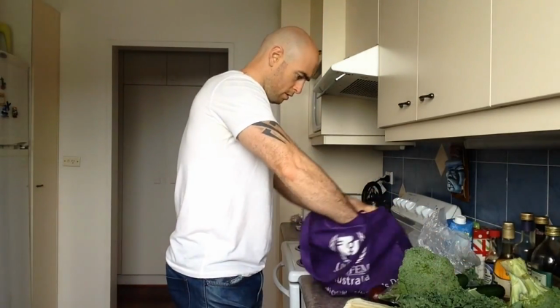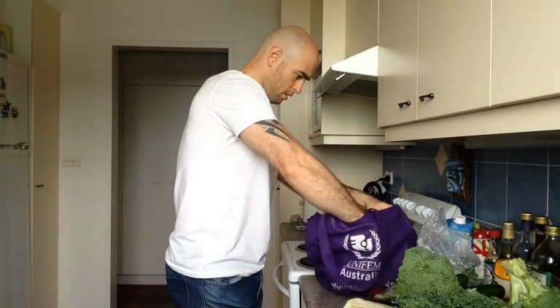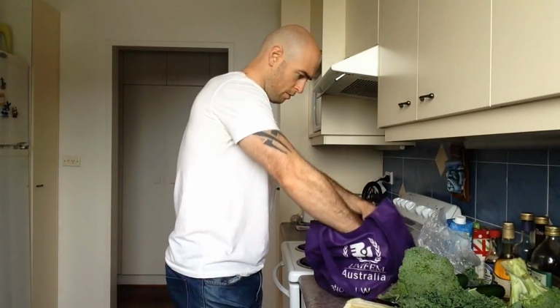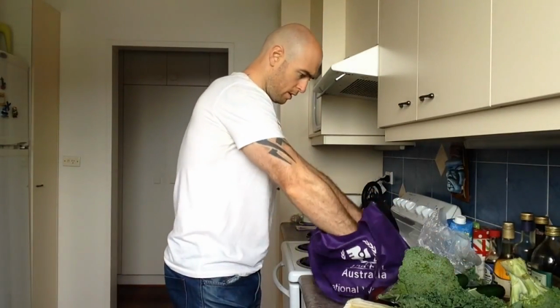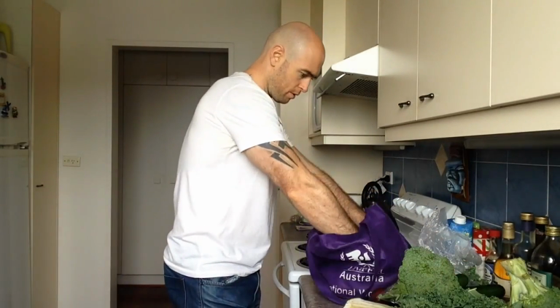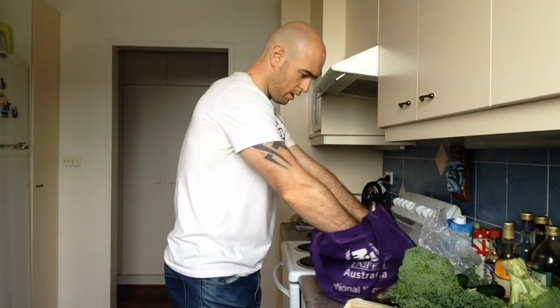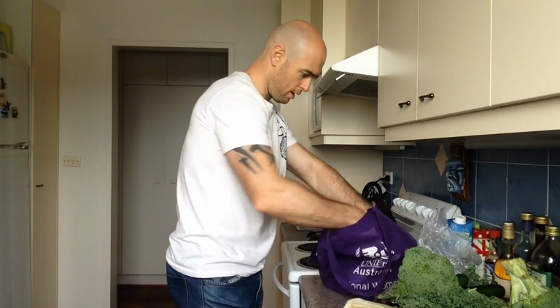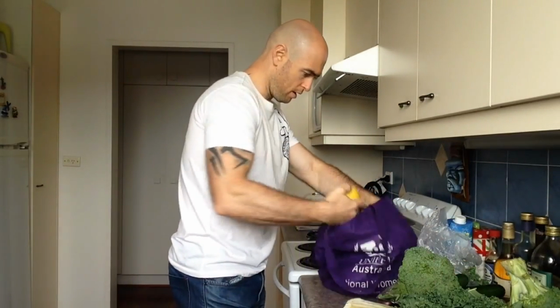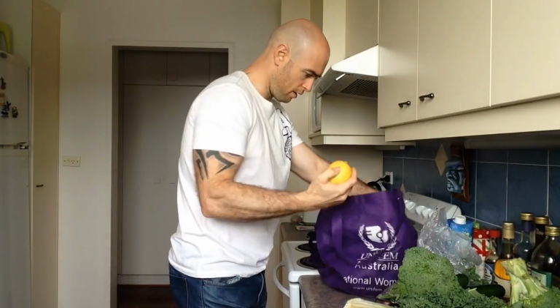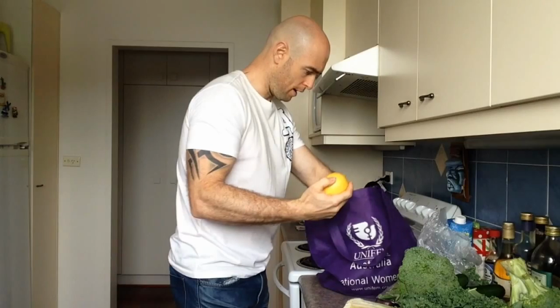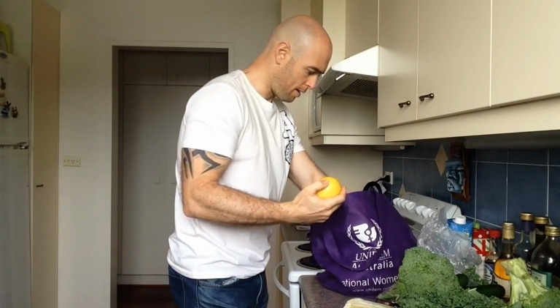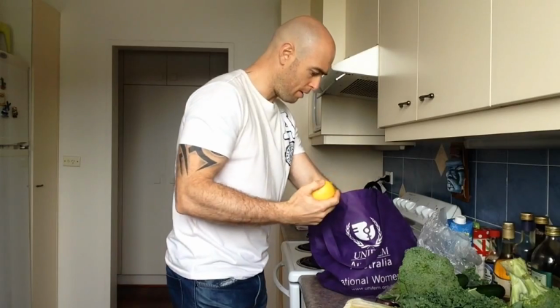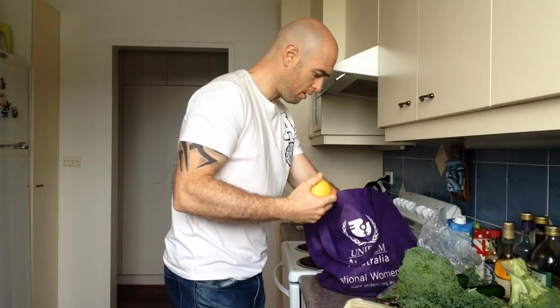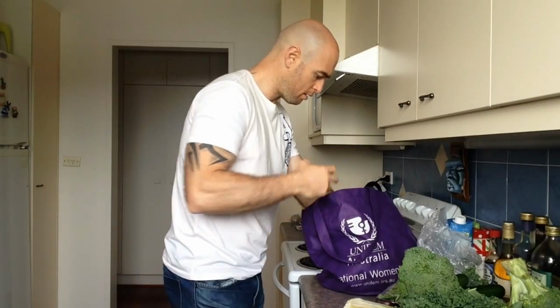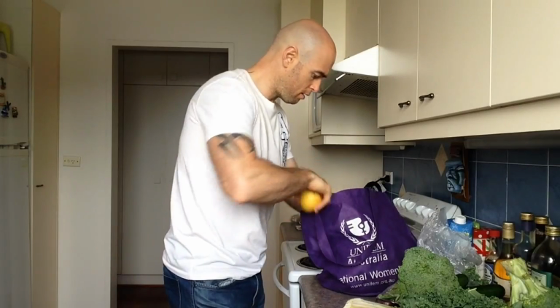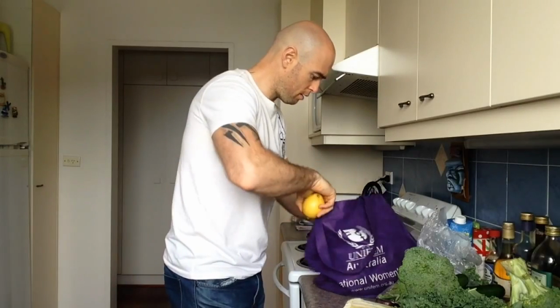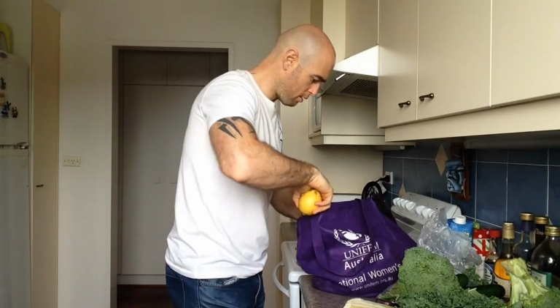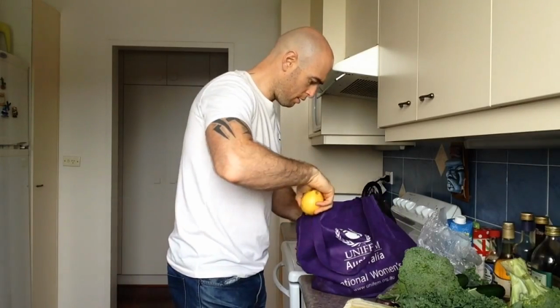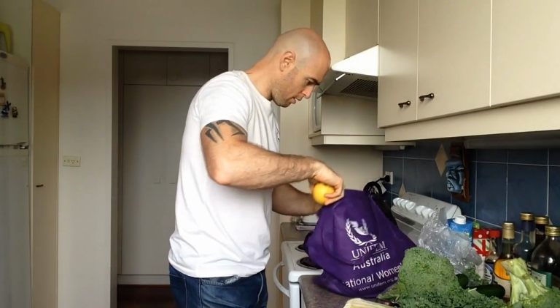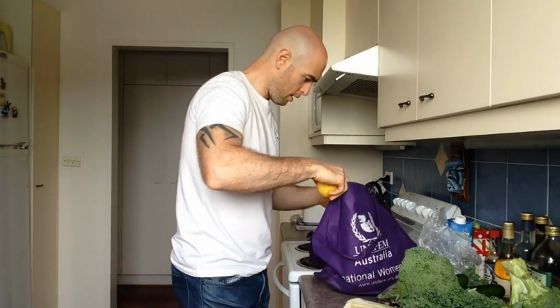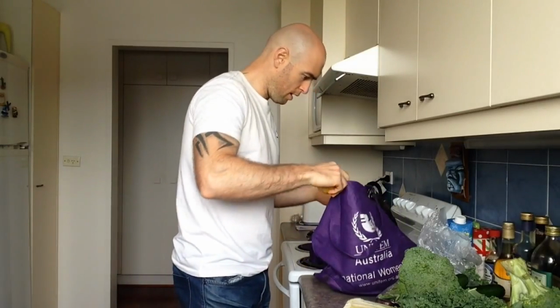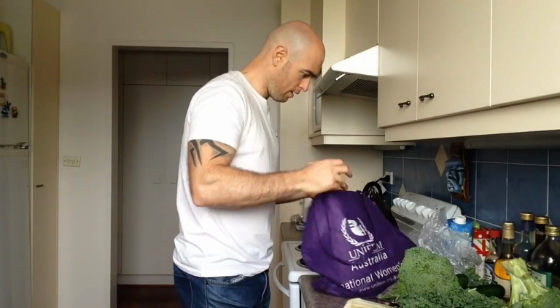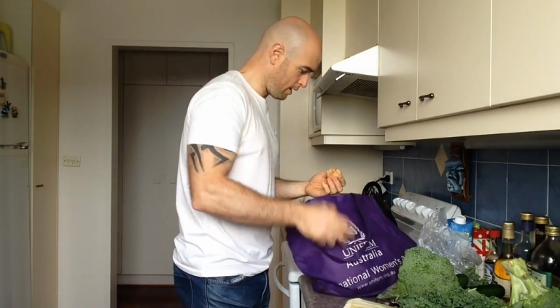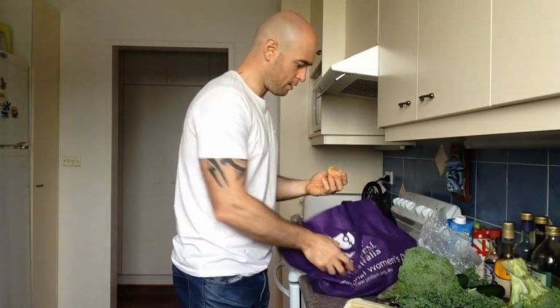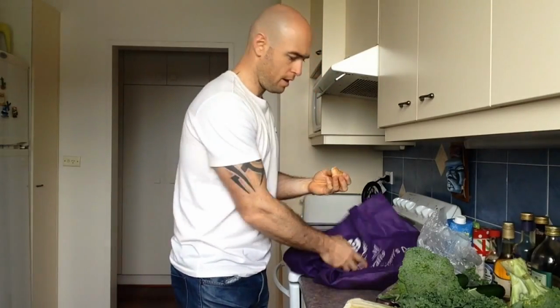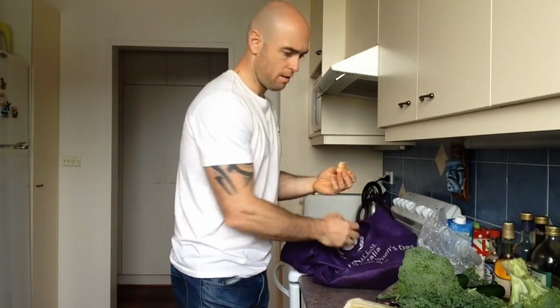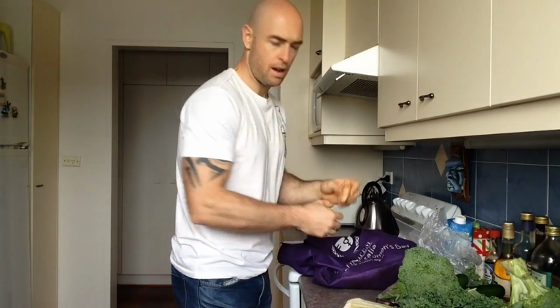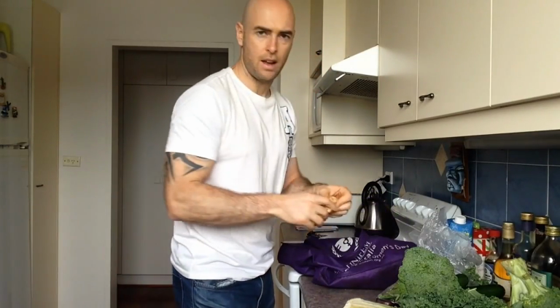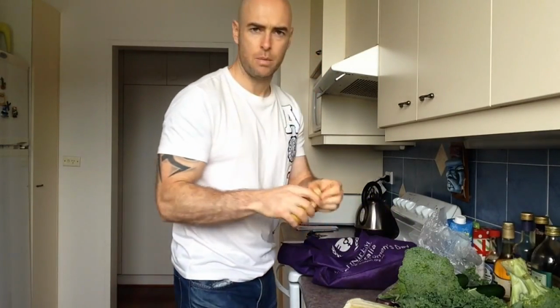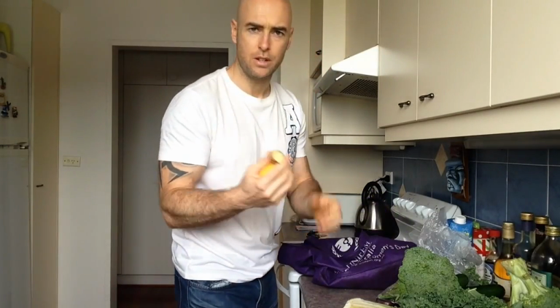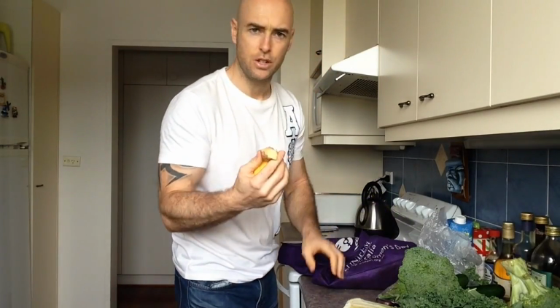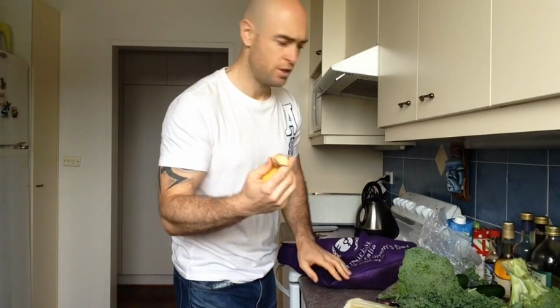What else we got here? Another lemon. And a bit of ginger.